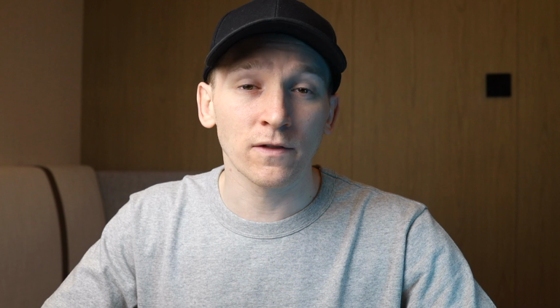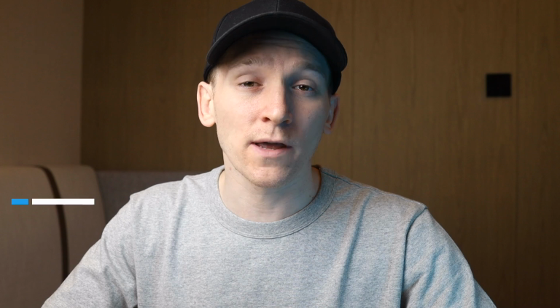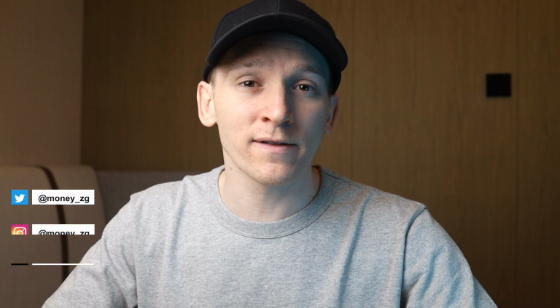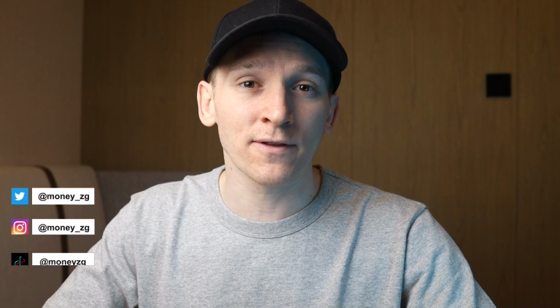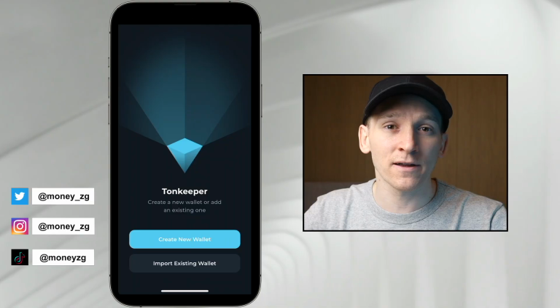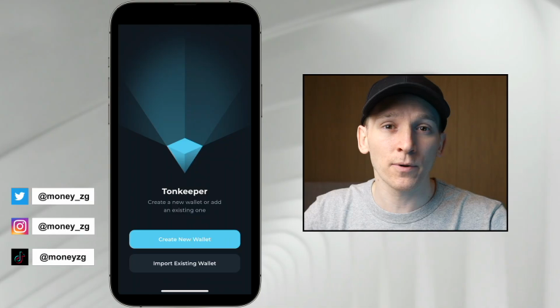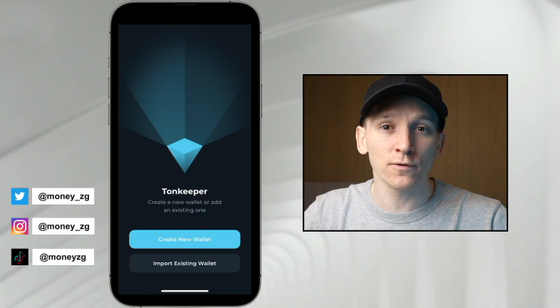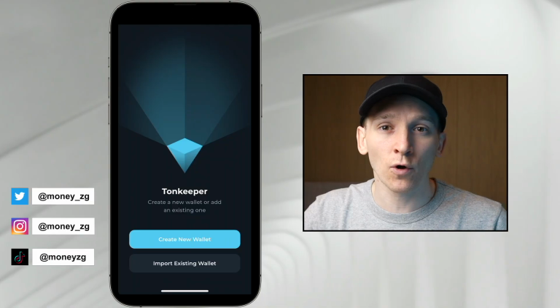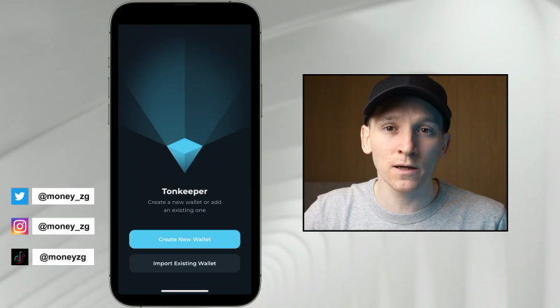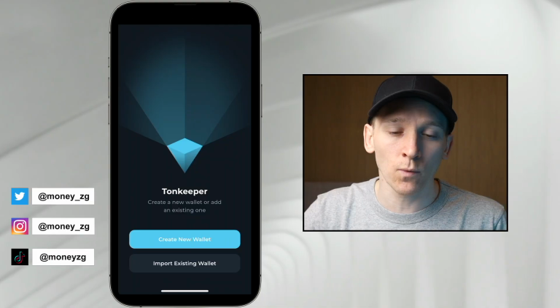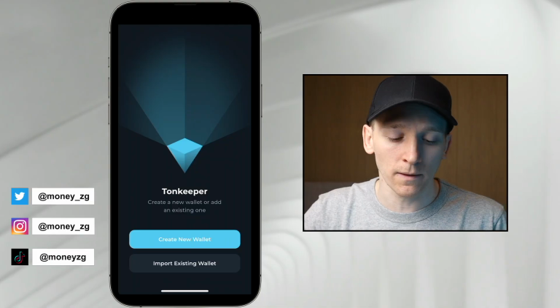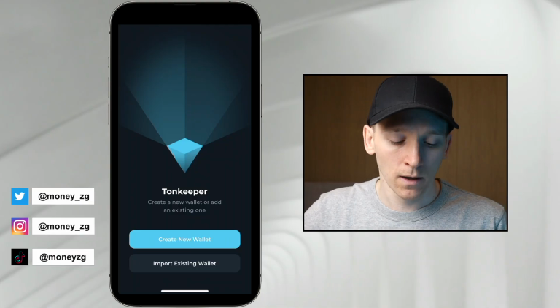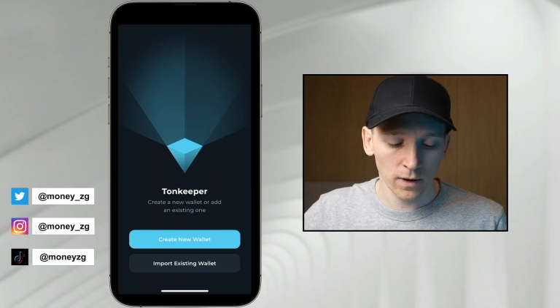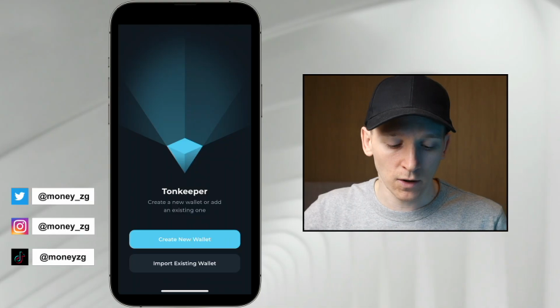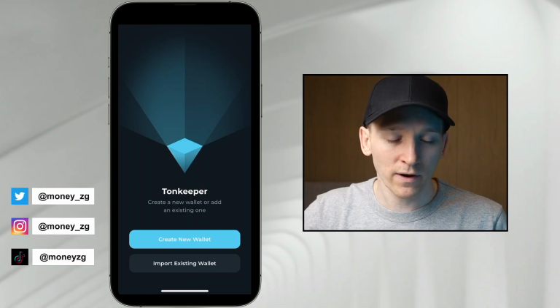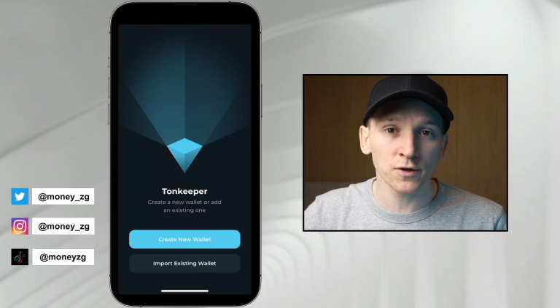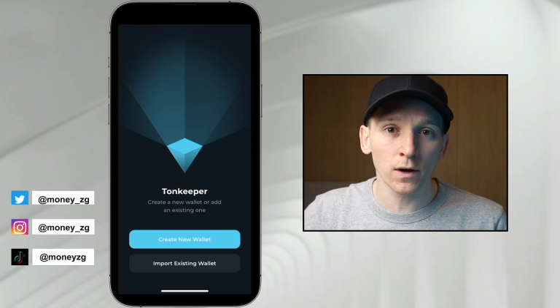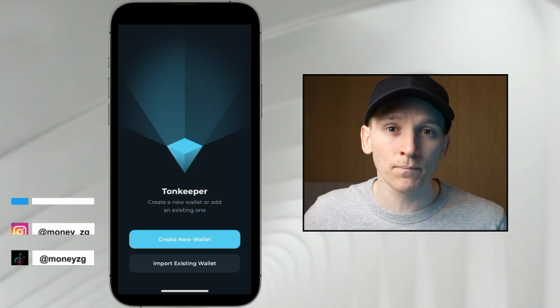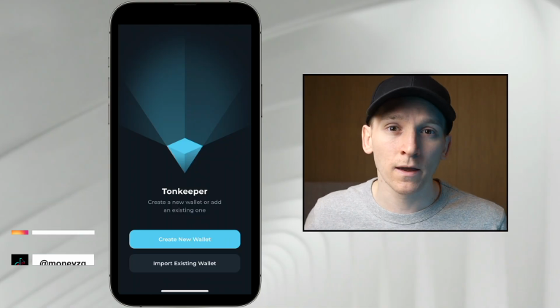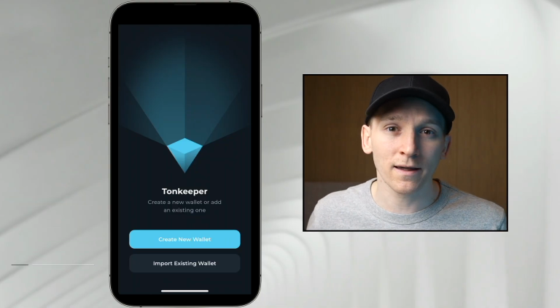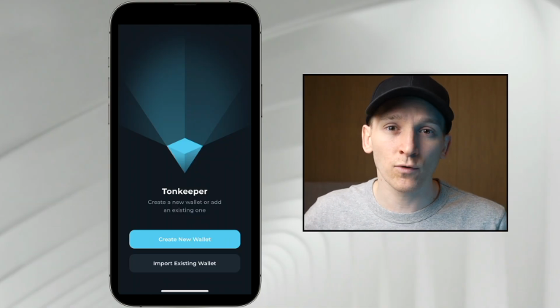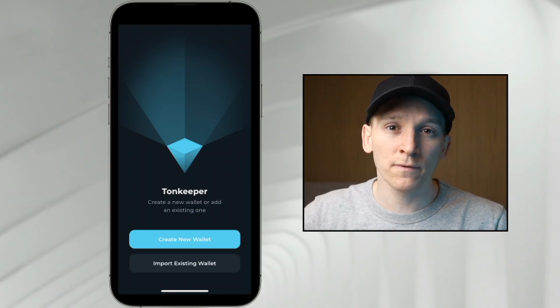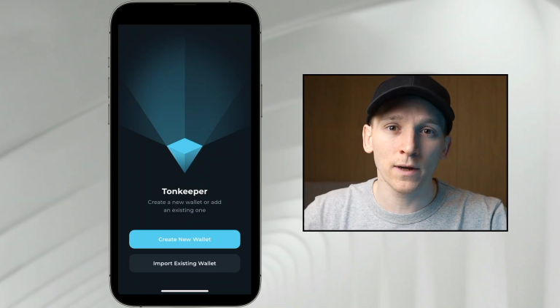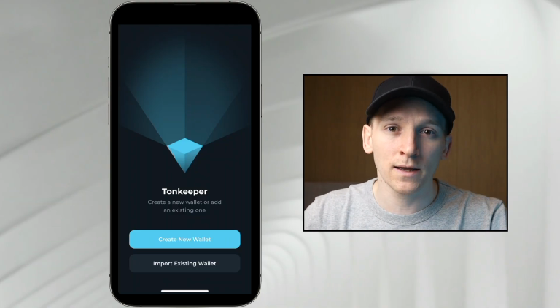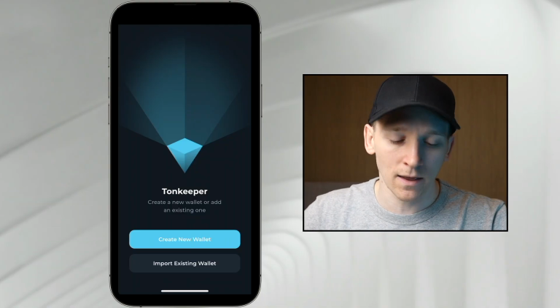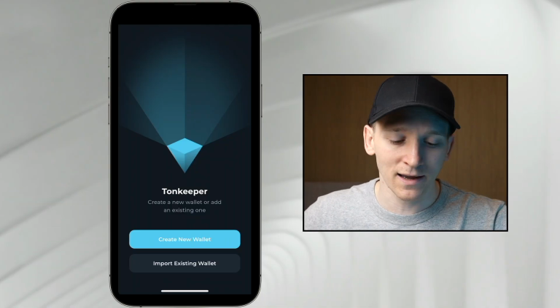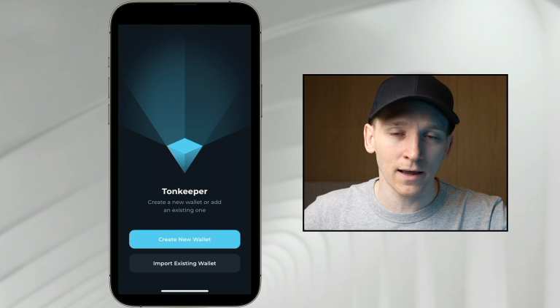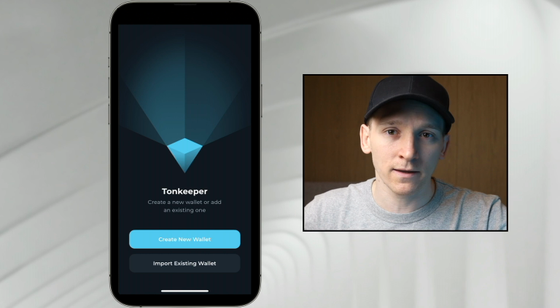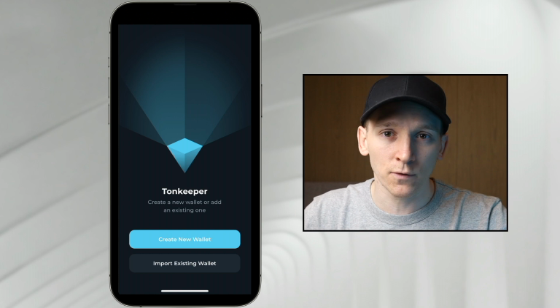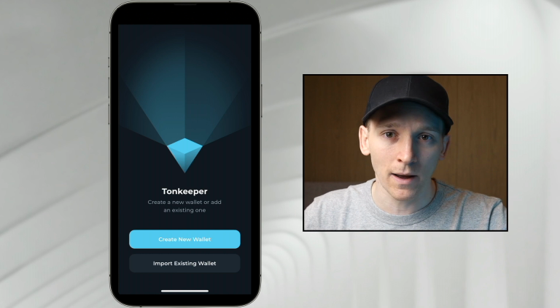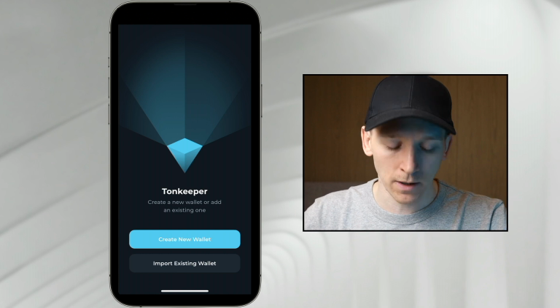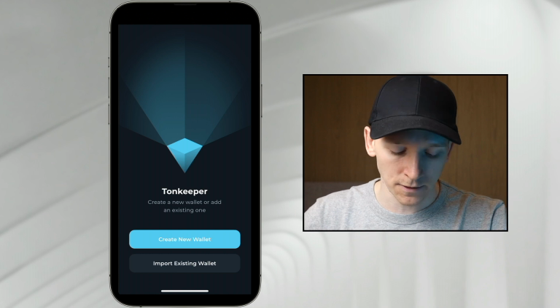This video is how to set up and use Ton Keeper Wallet. We're going to create a new wallet, get some crypto in here, and then connect it to some applications.